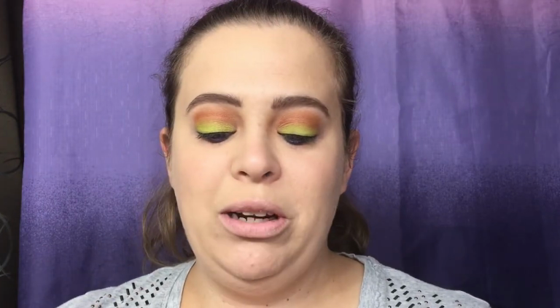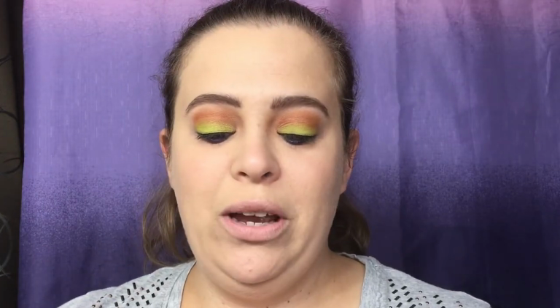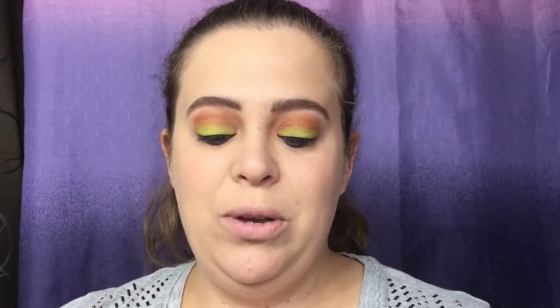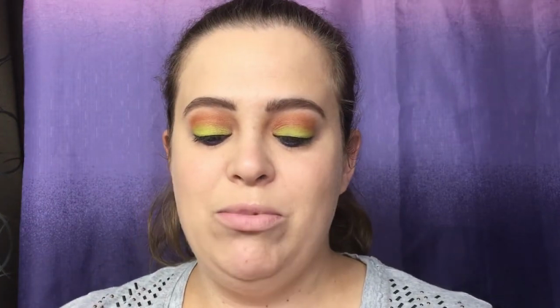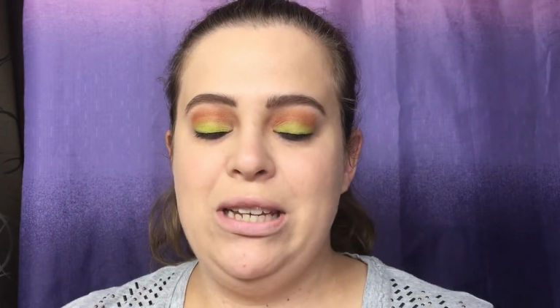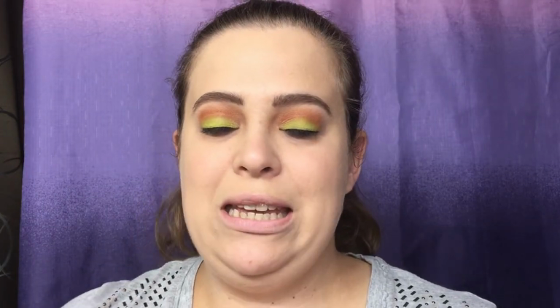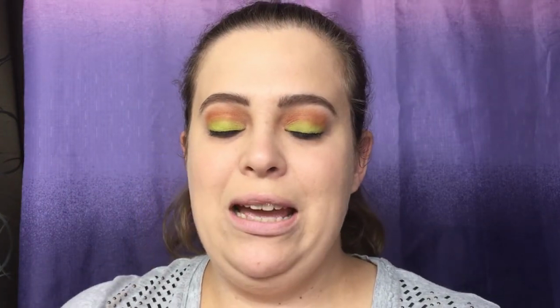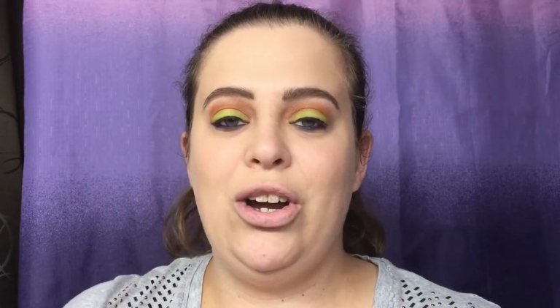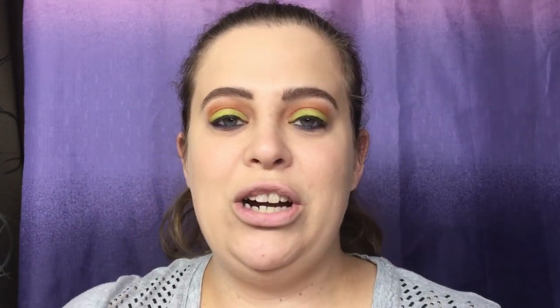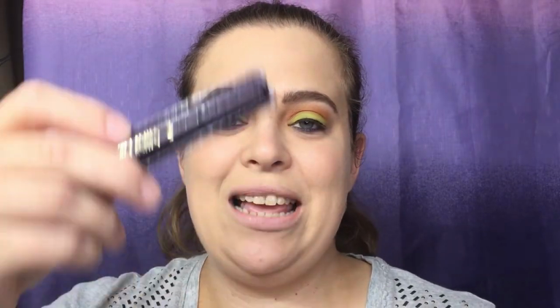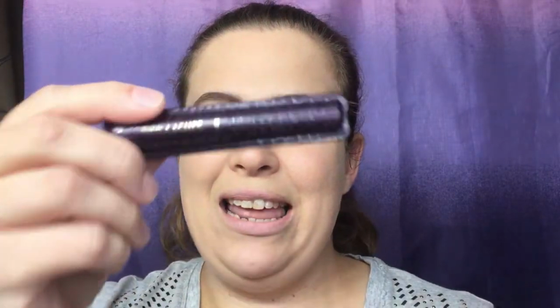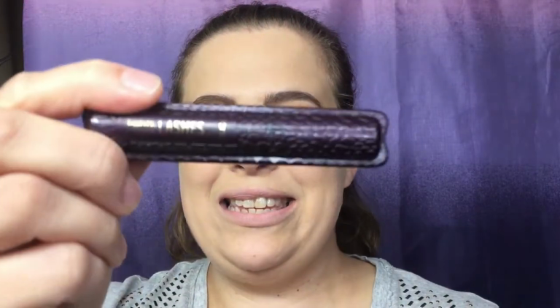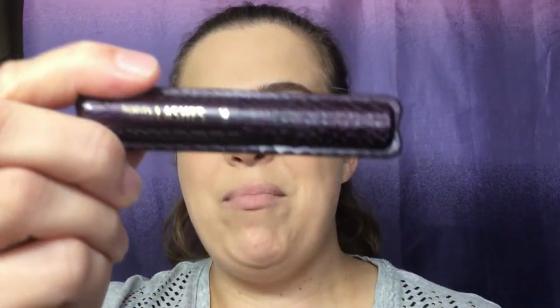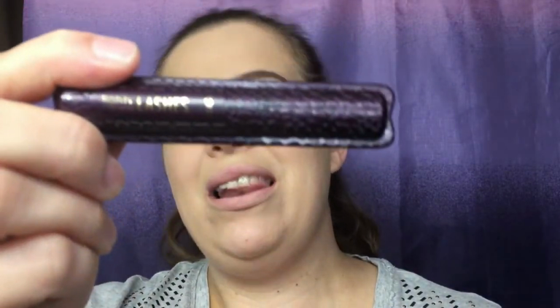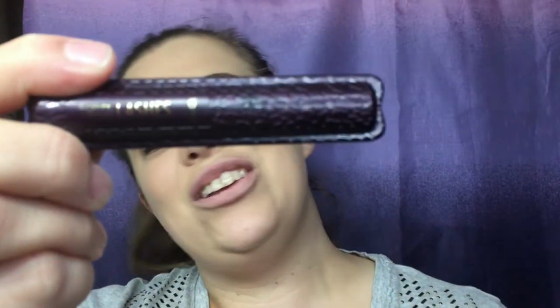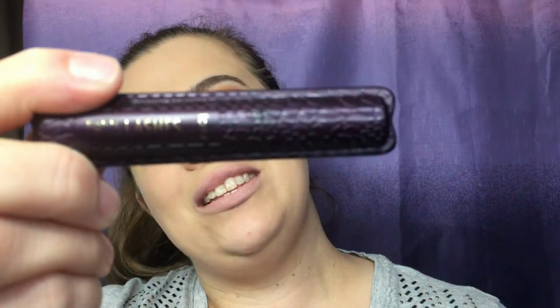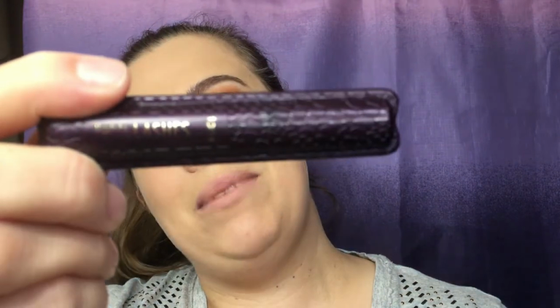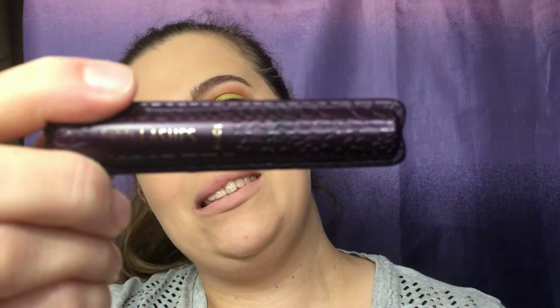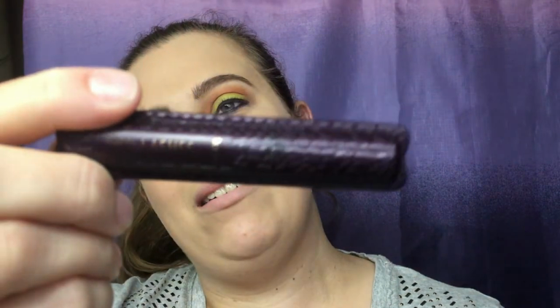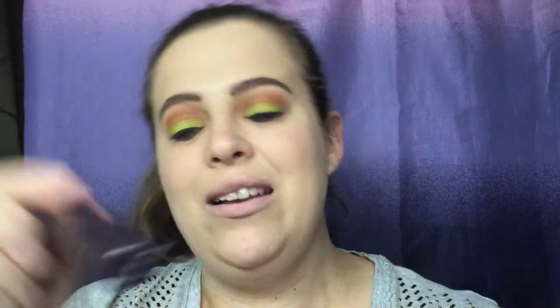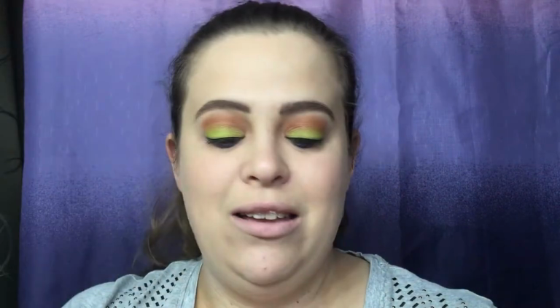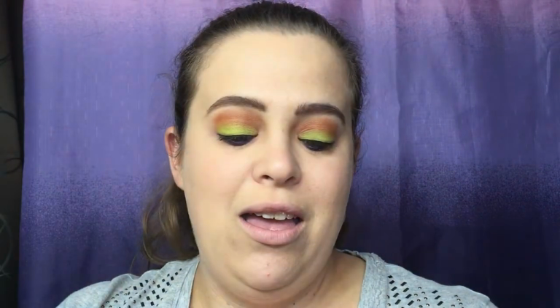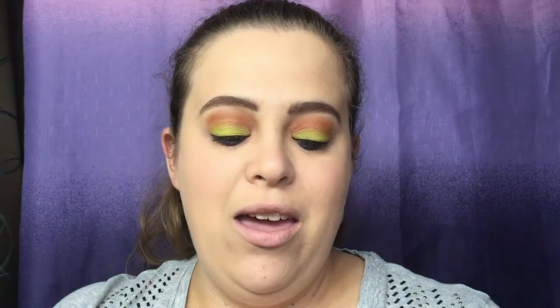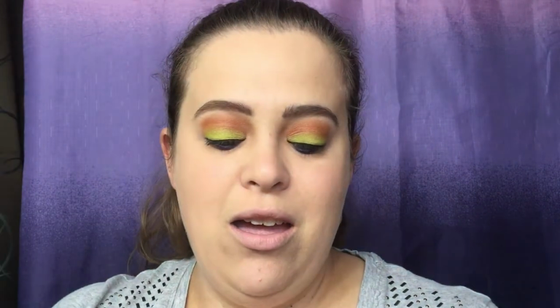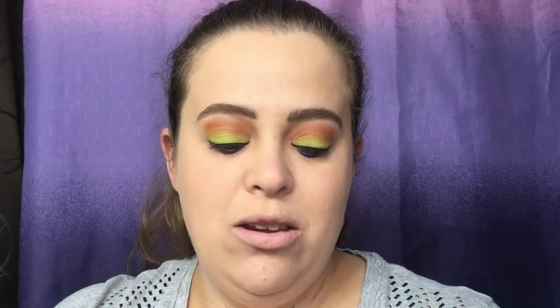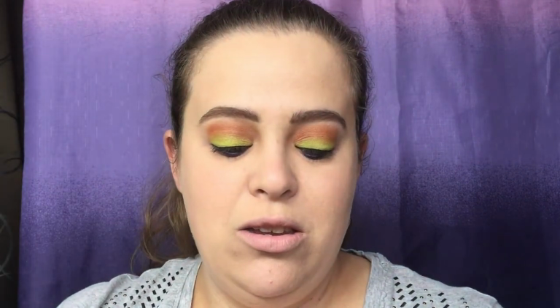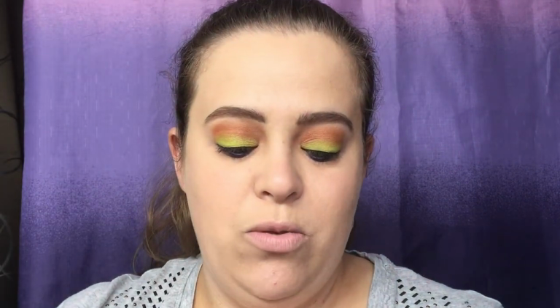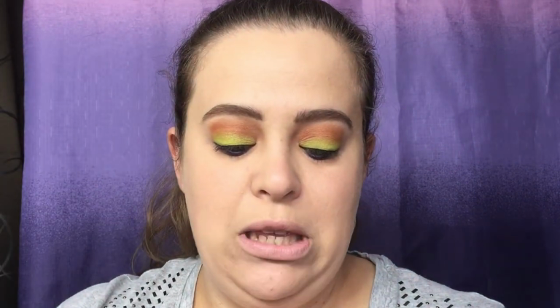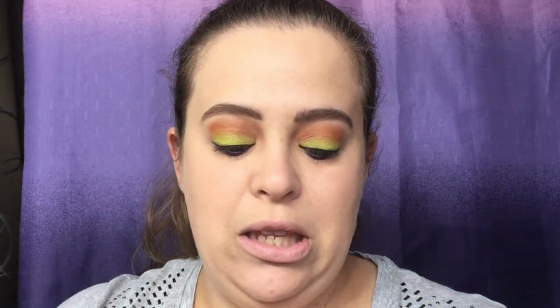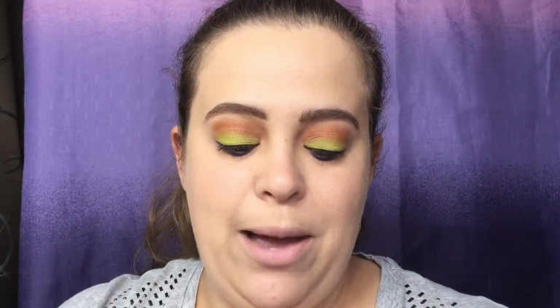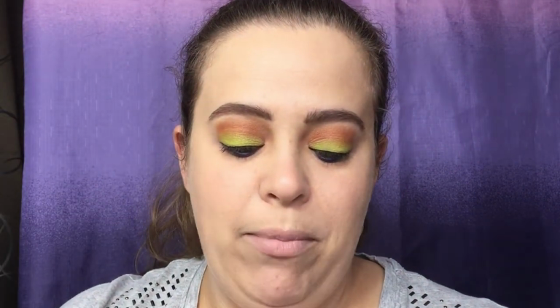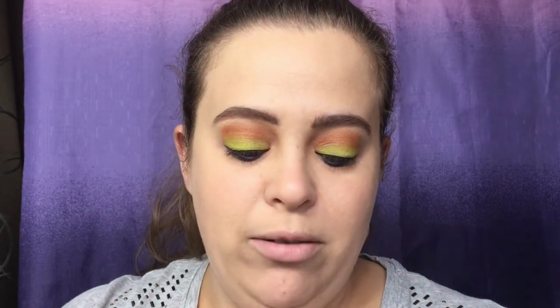I'm going to go in with my trusty Tarte Lights Camera Lashes mascara and put this on the top and bottom.